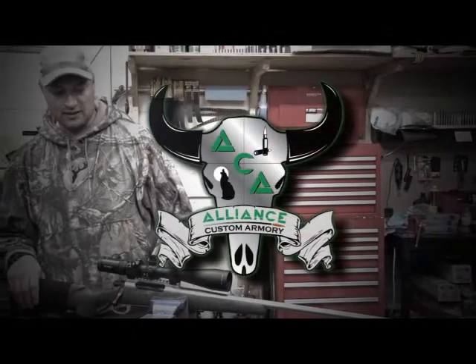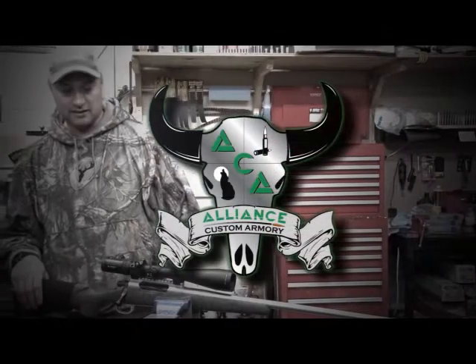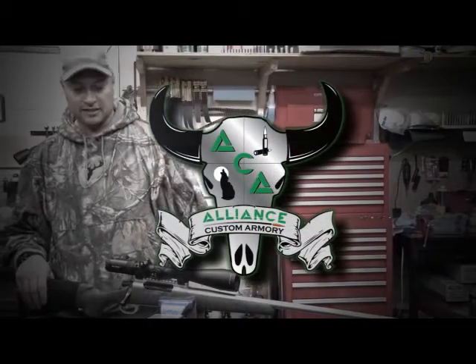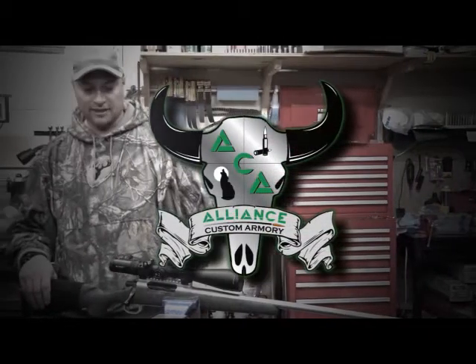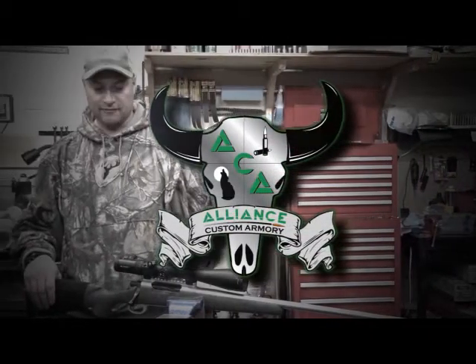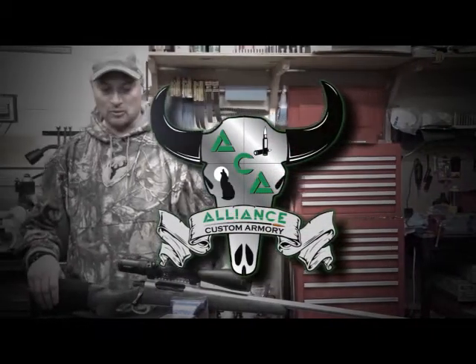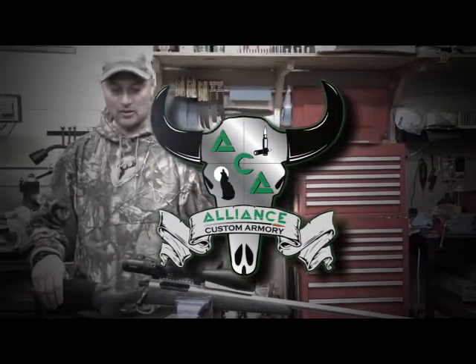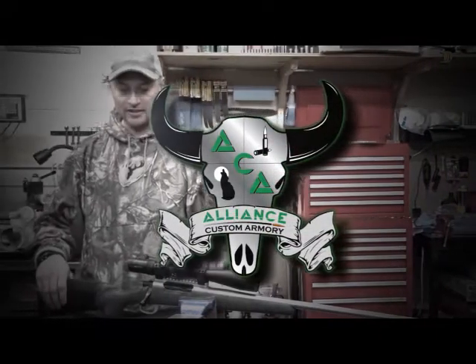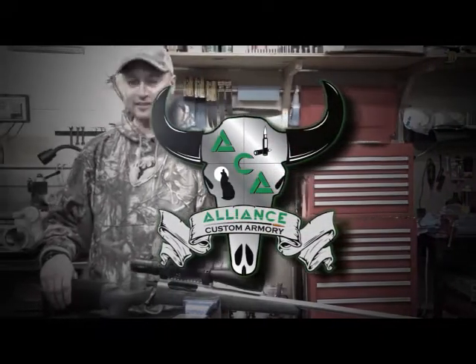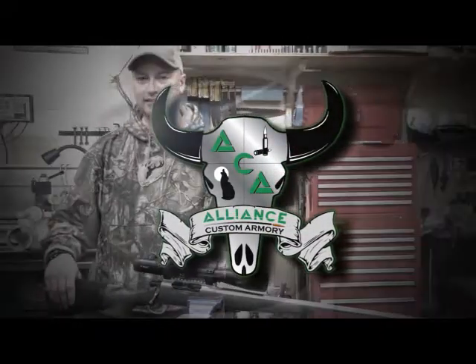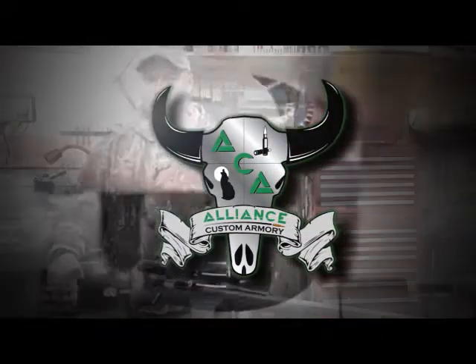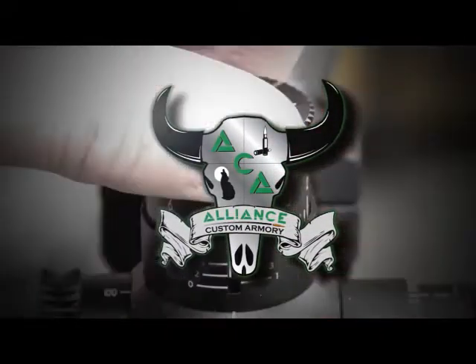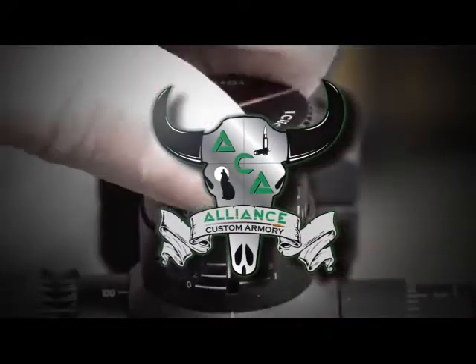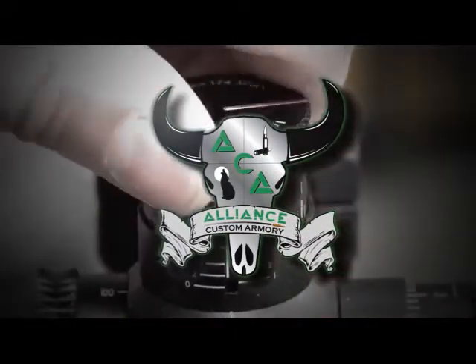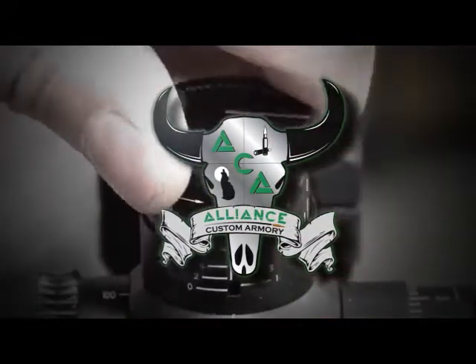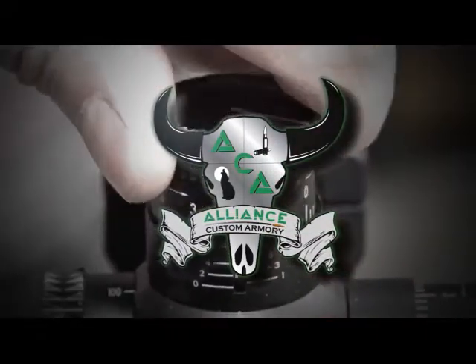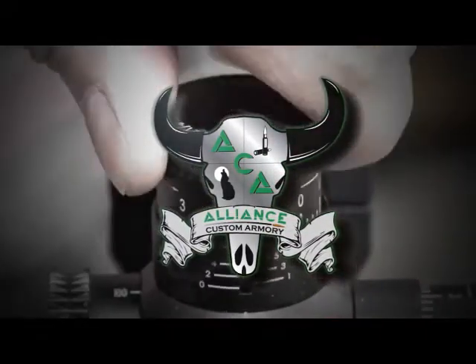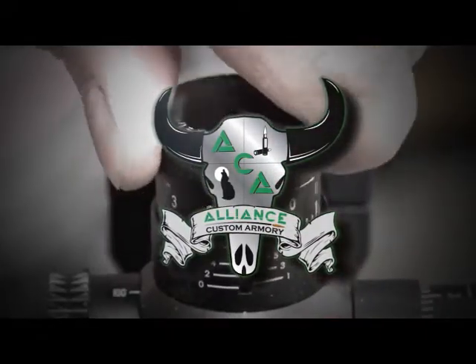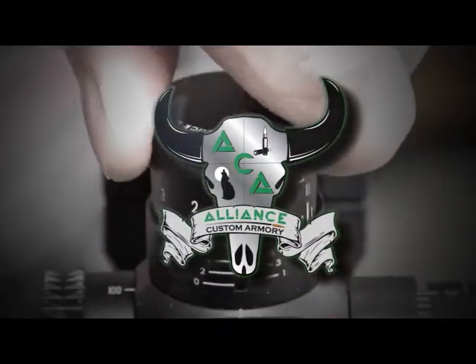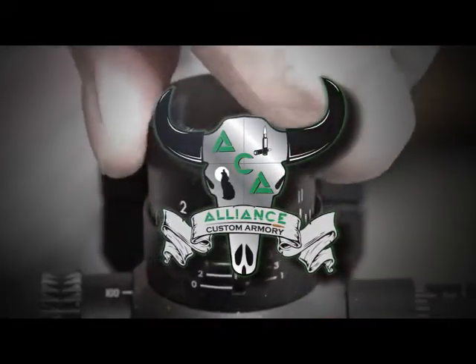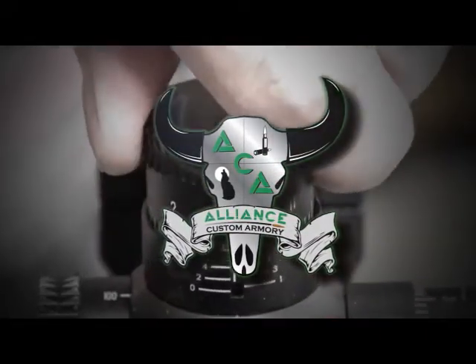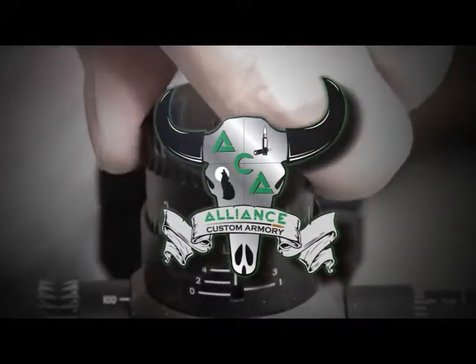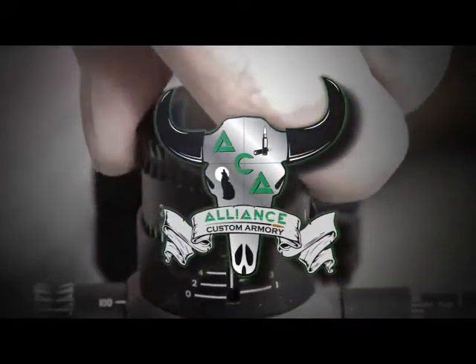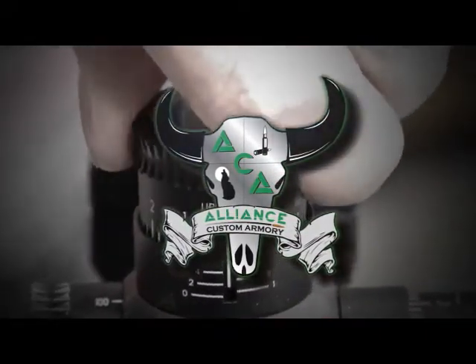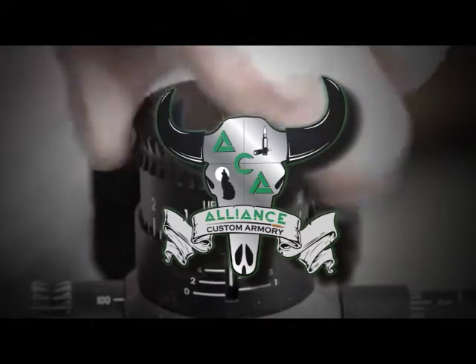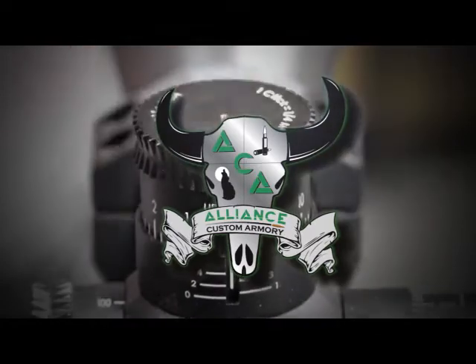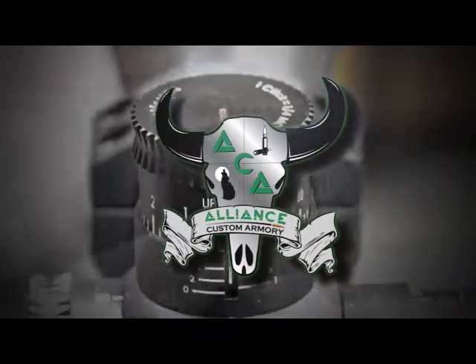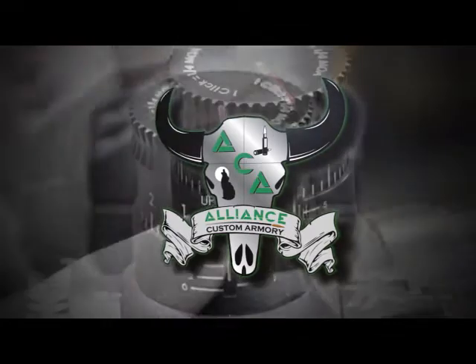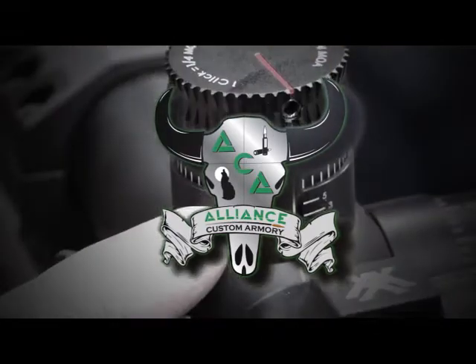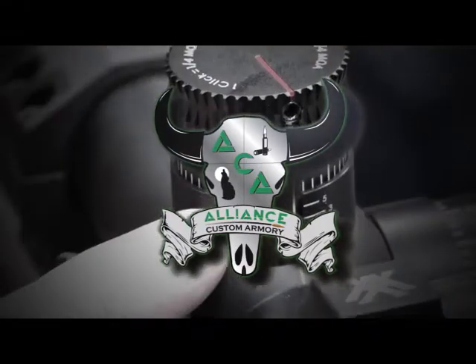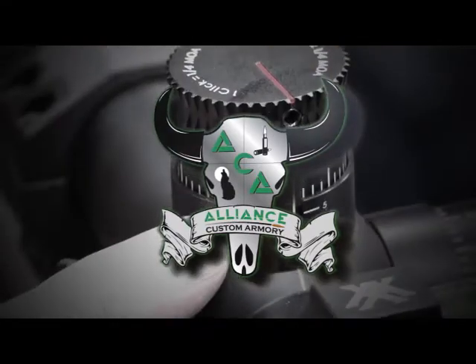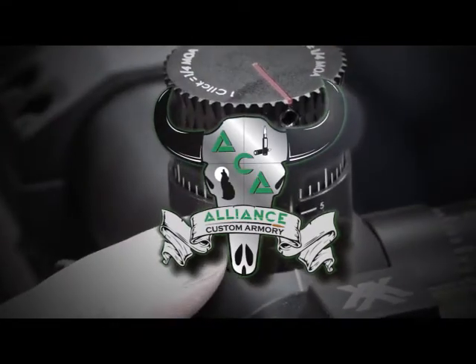This week's Ballistic Minute is brought to you by Alliance Custom Armory, rifles built to perform.